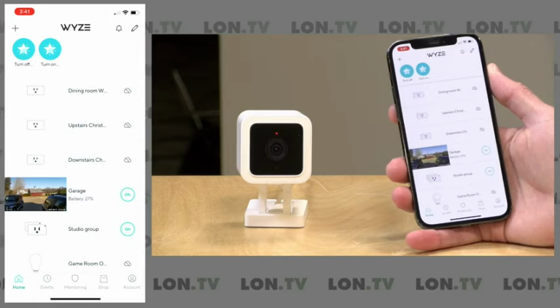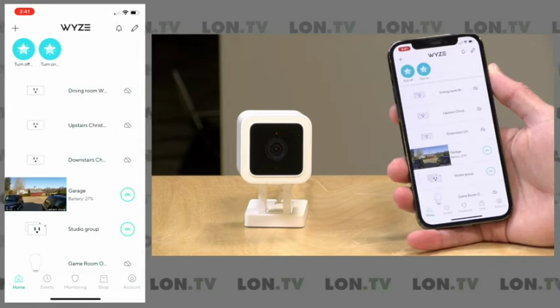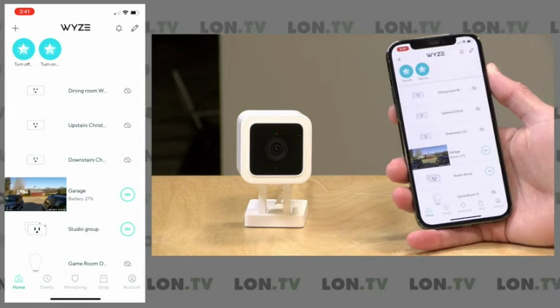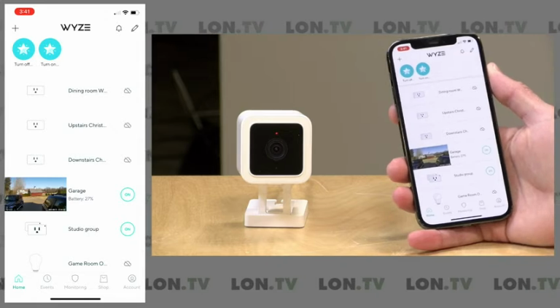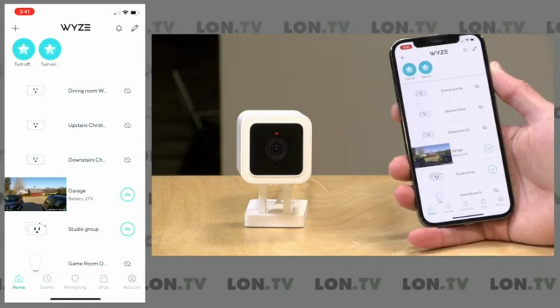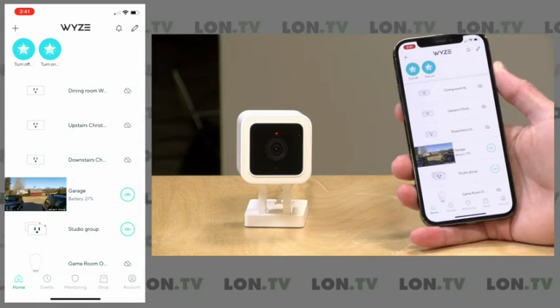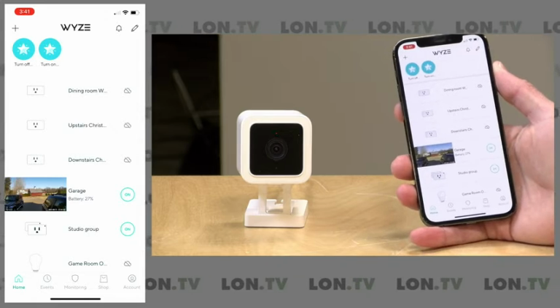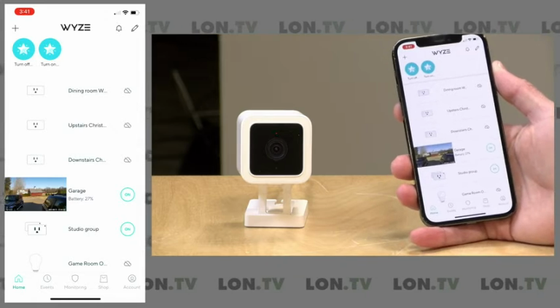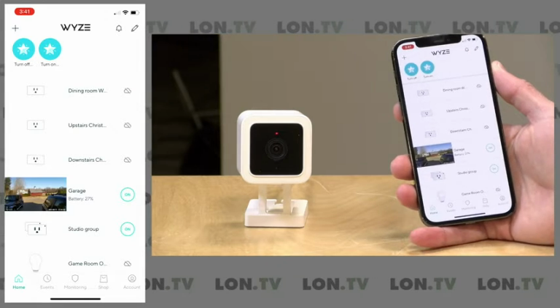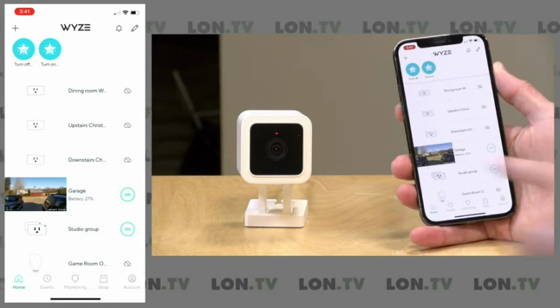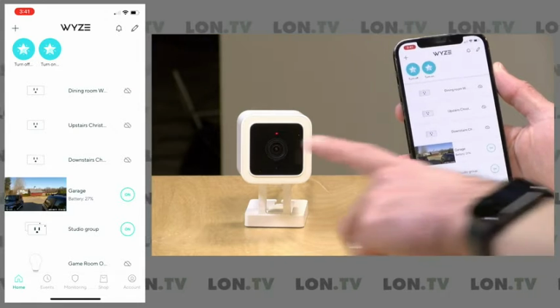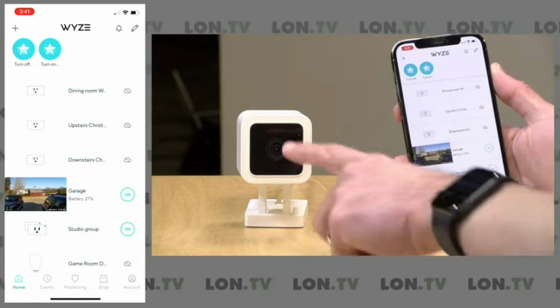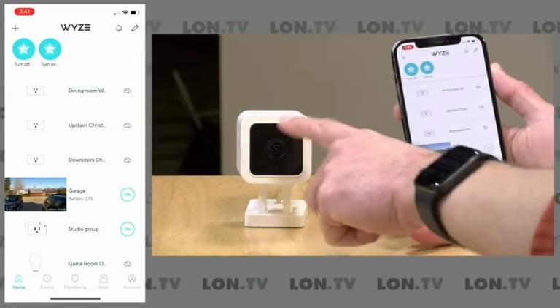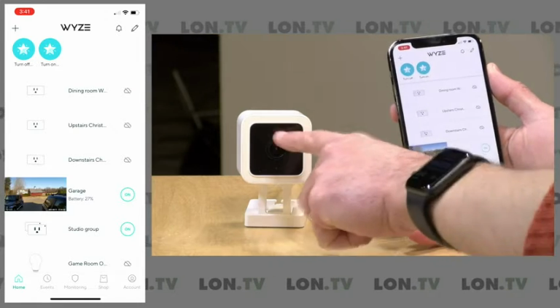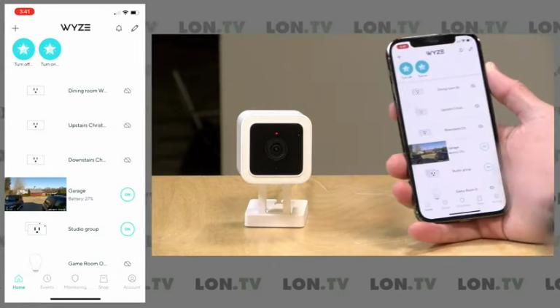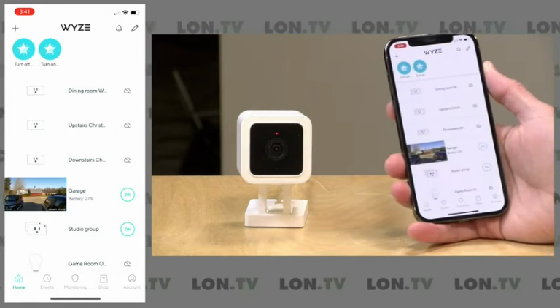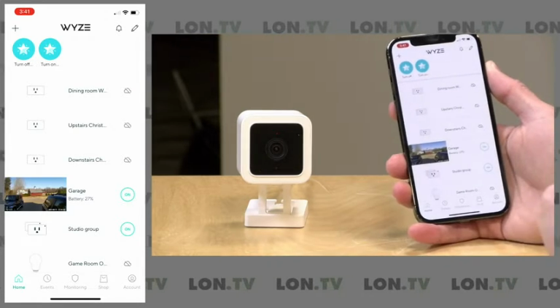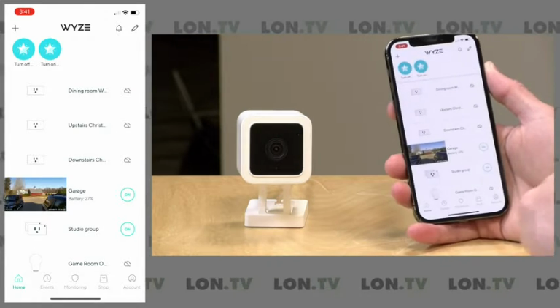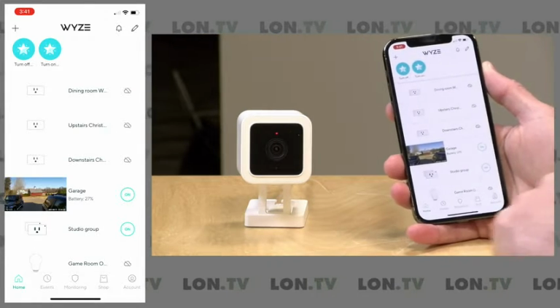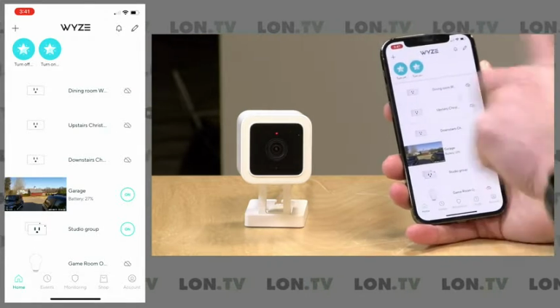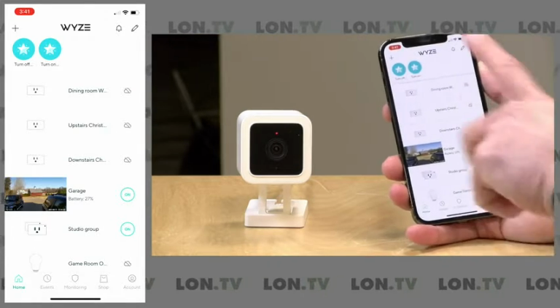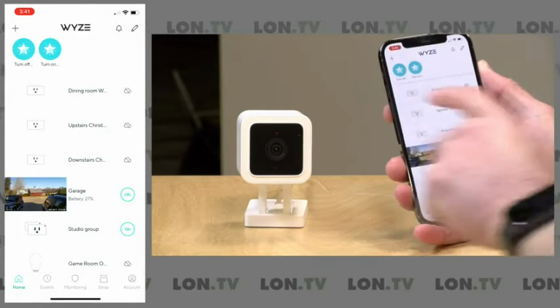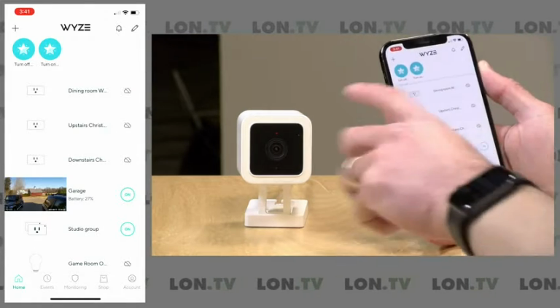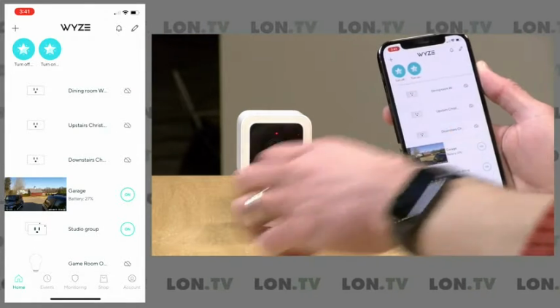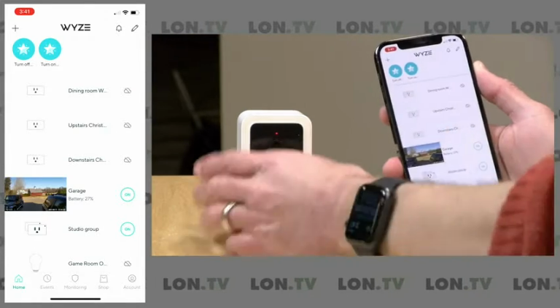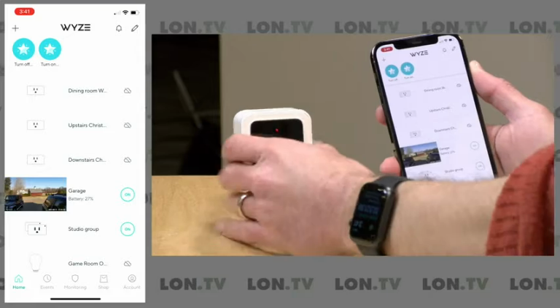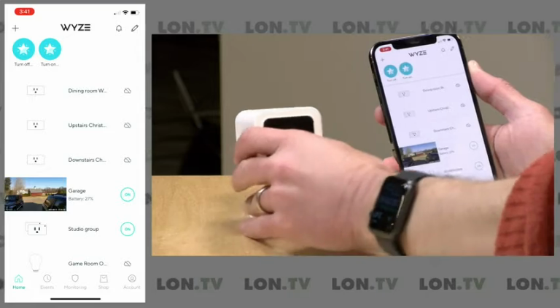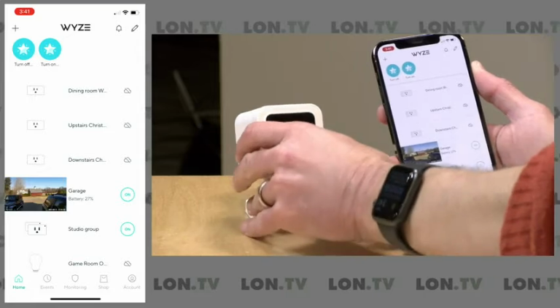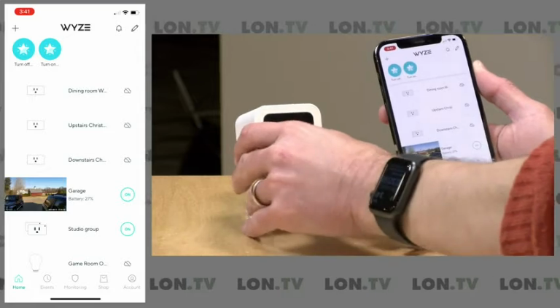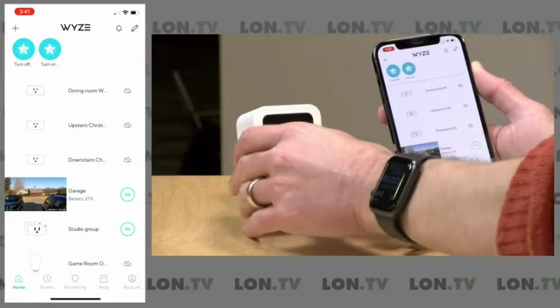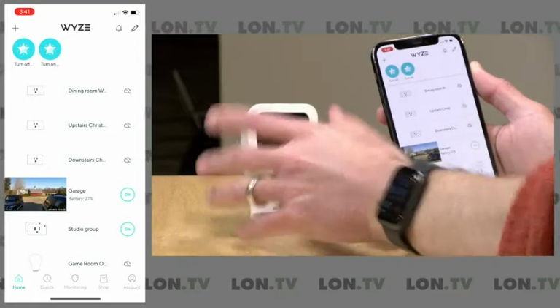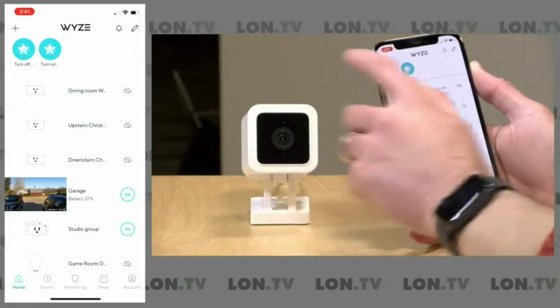We've got the camera now plugged in. We've got a red light blinking here, which is not a bad thing — that means it's ready to get set up.